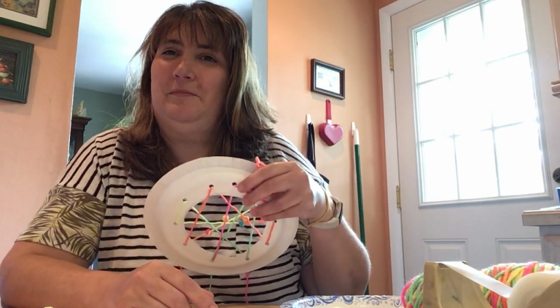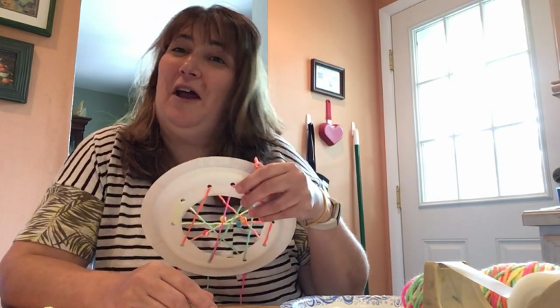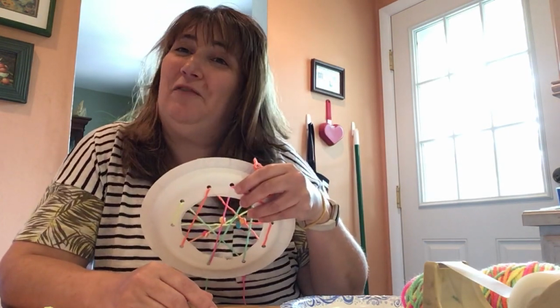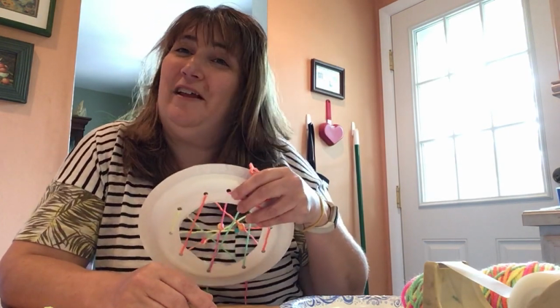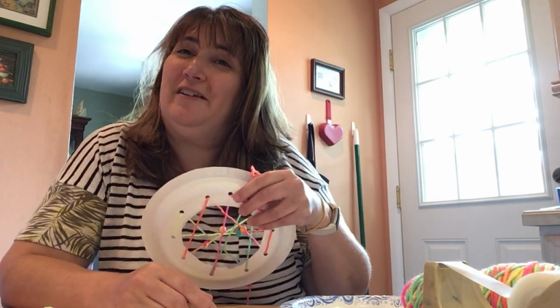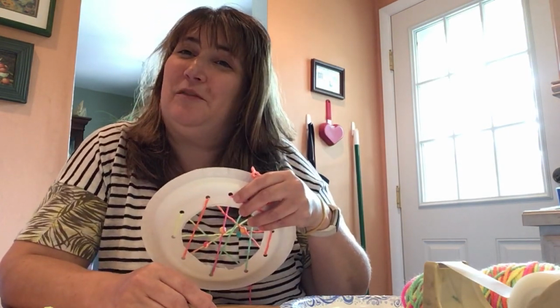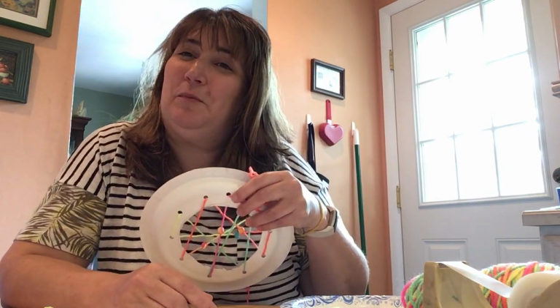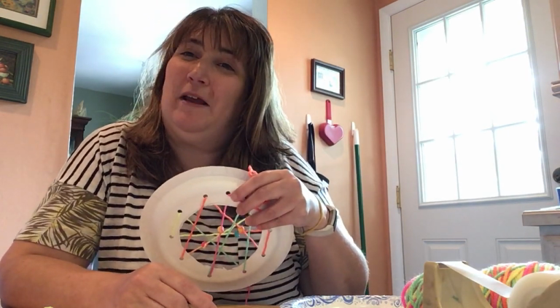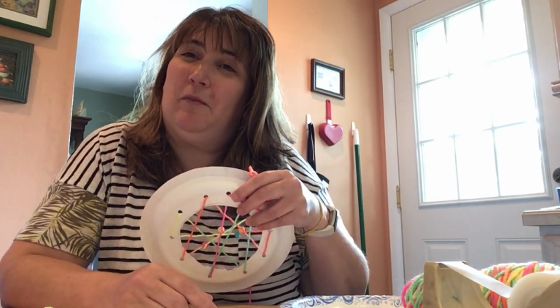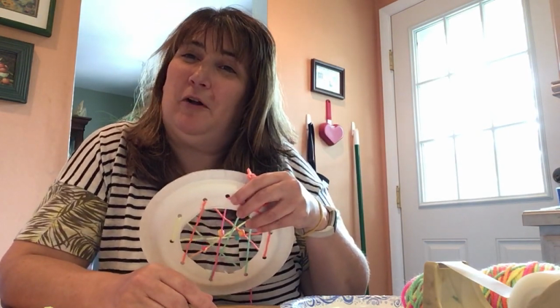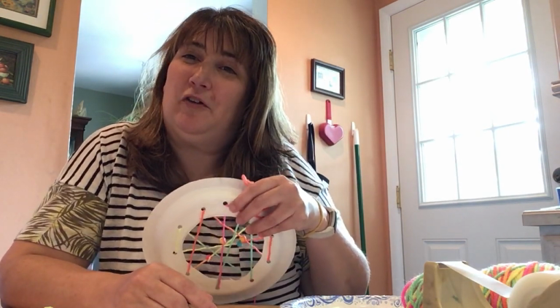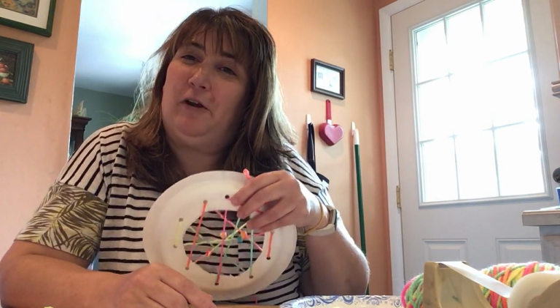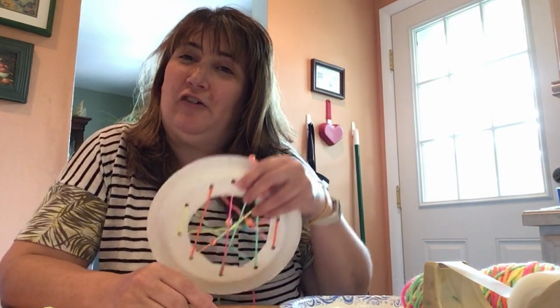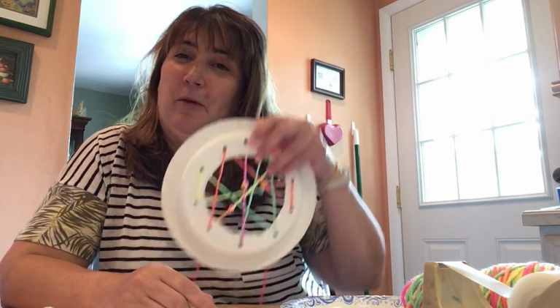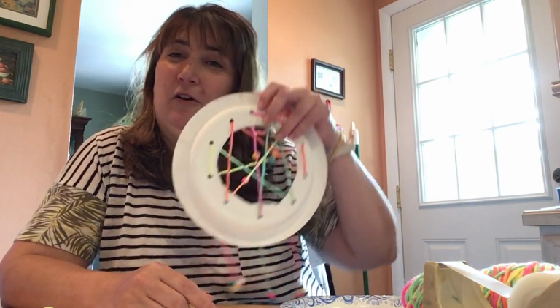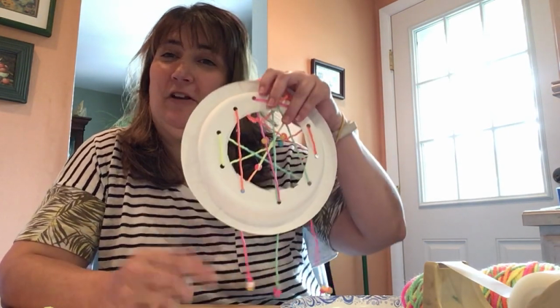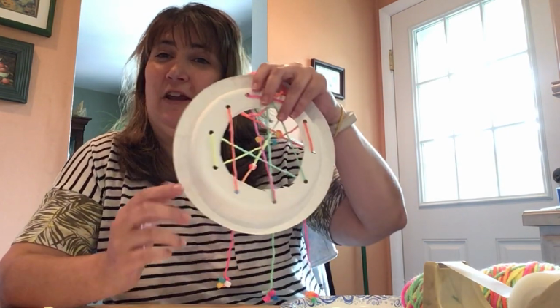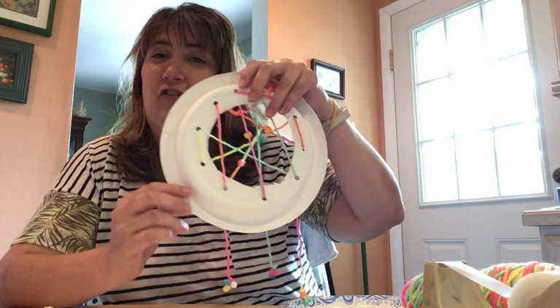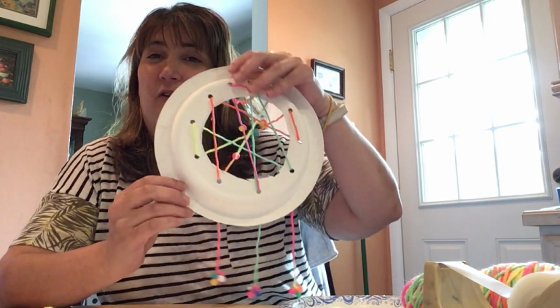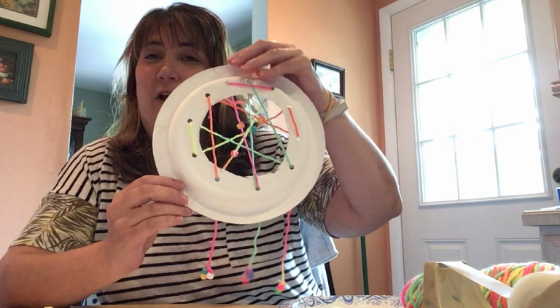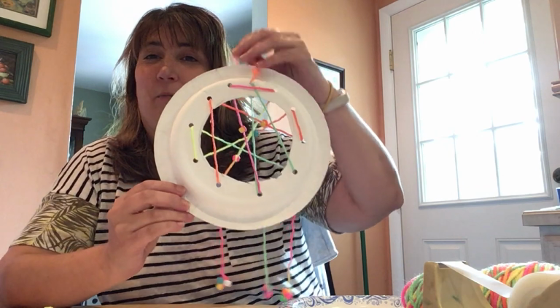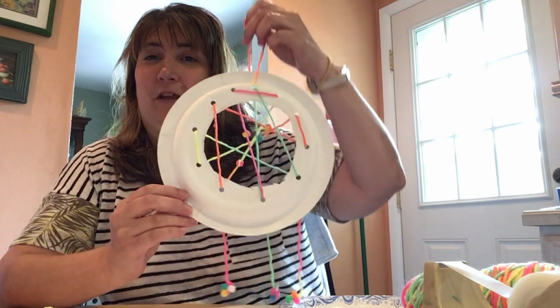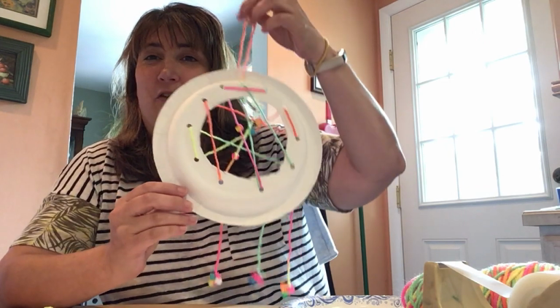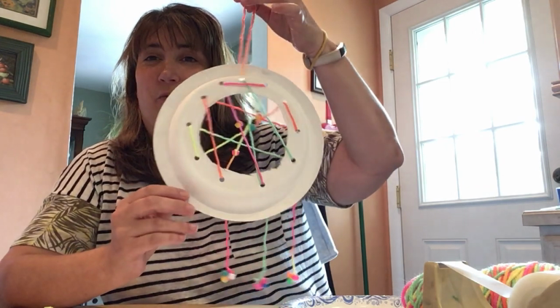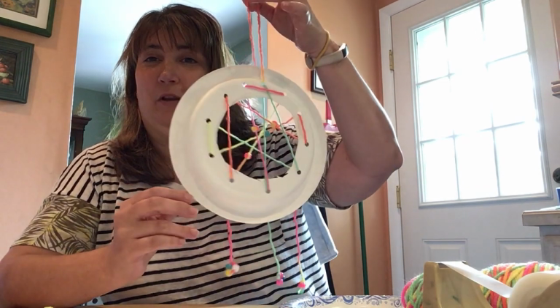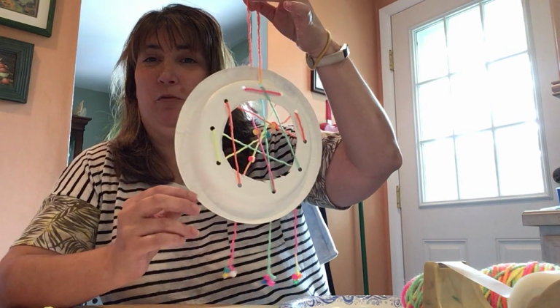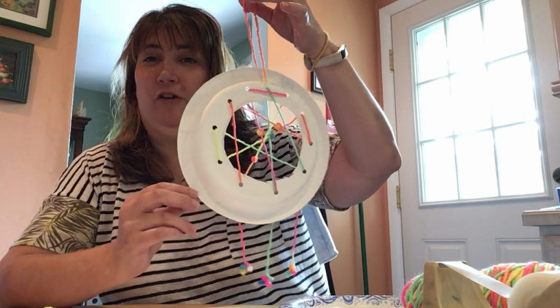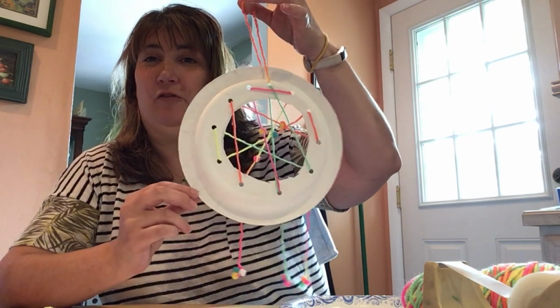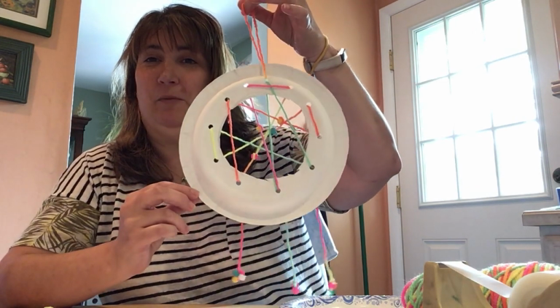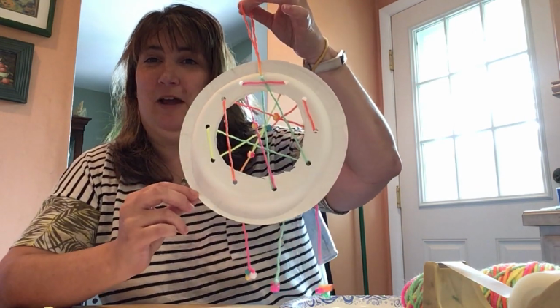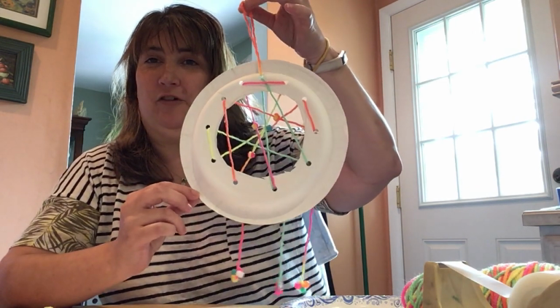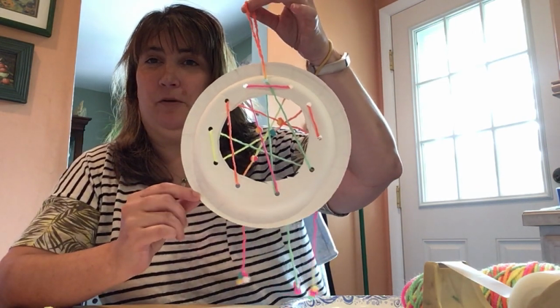Hi friends! It's Ms. Pam from Lawrence Branch. I'm here today to show you how to make this really pretty dream catcher.